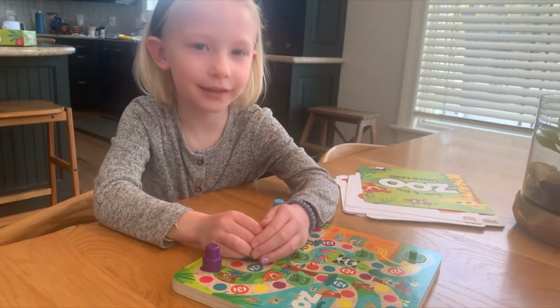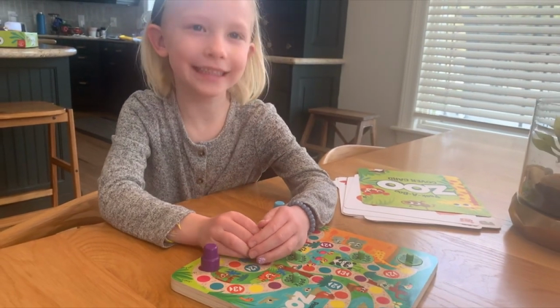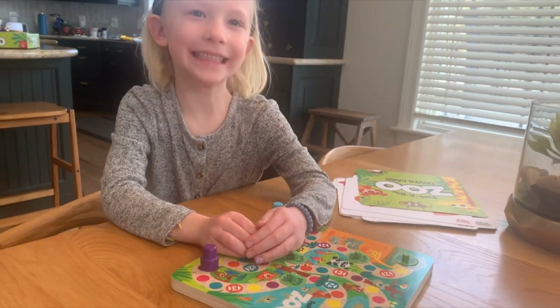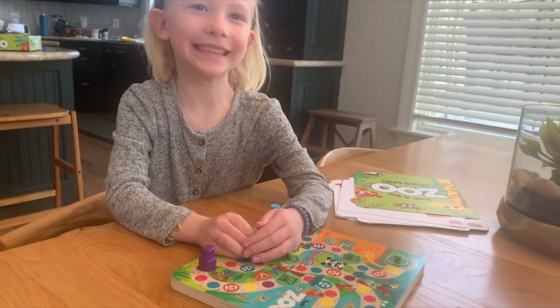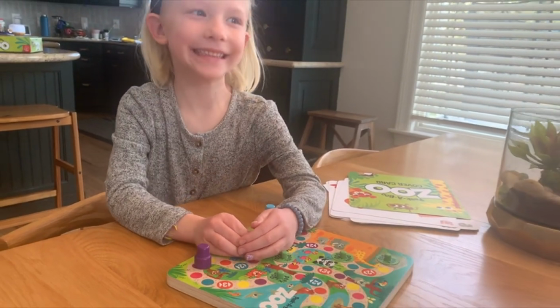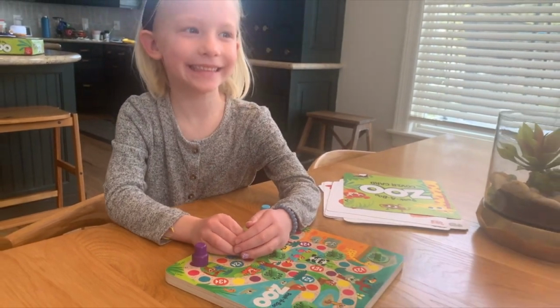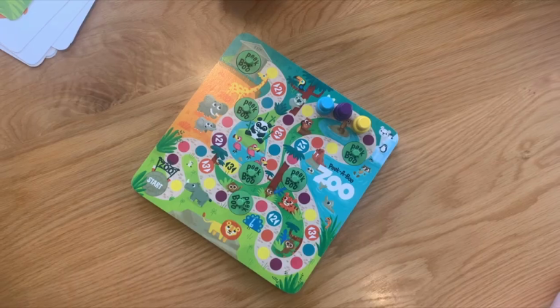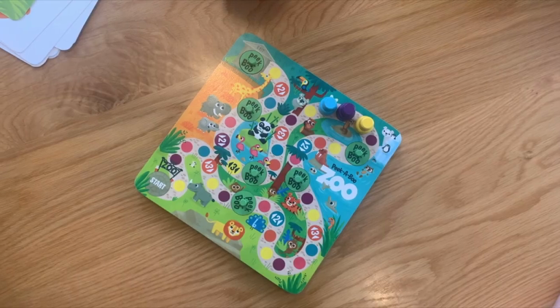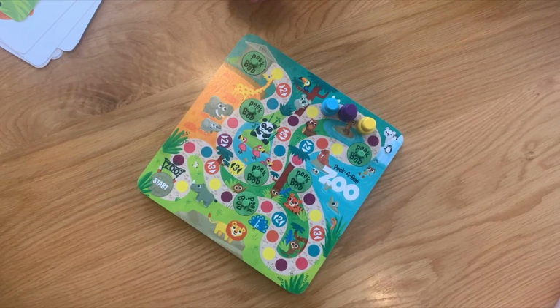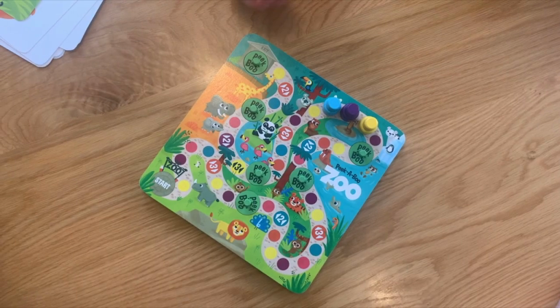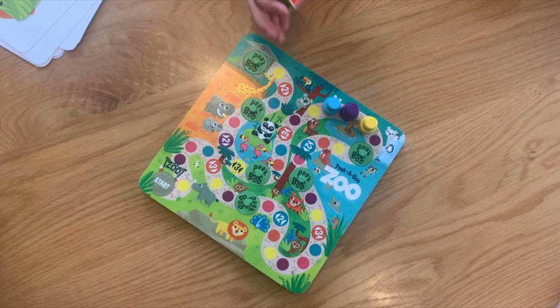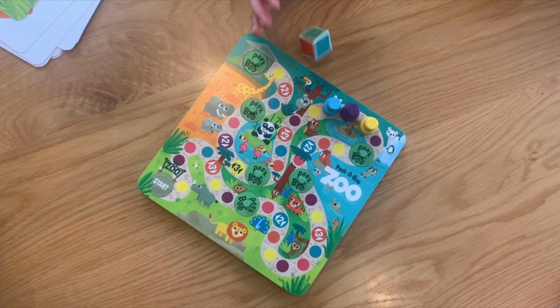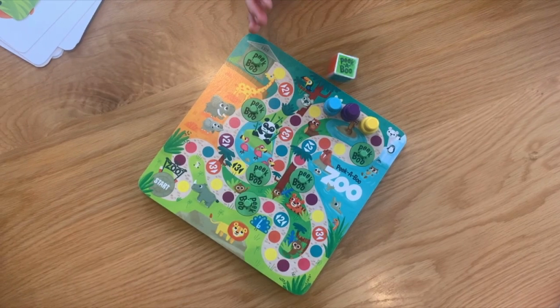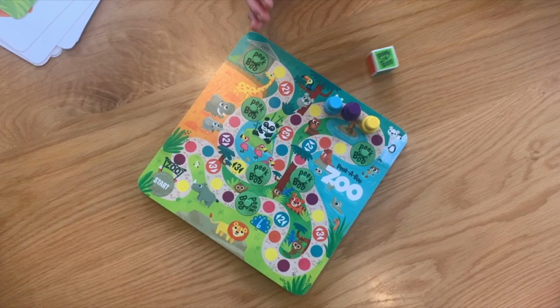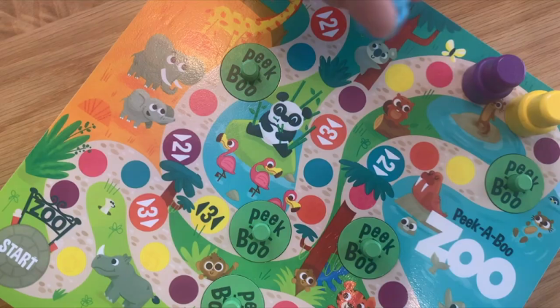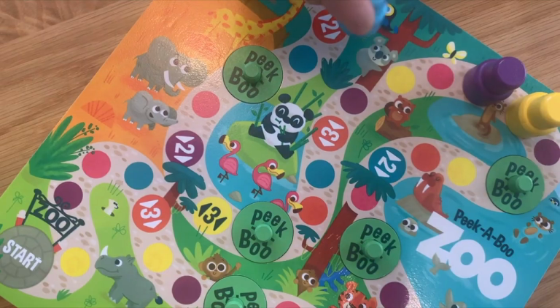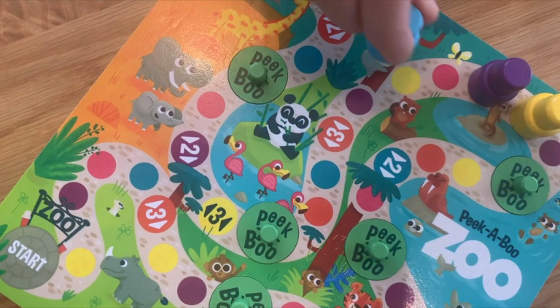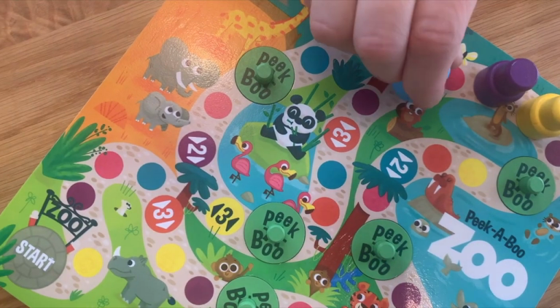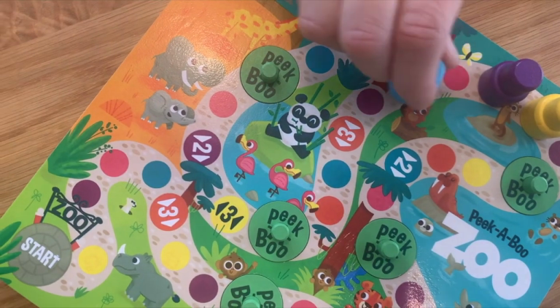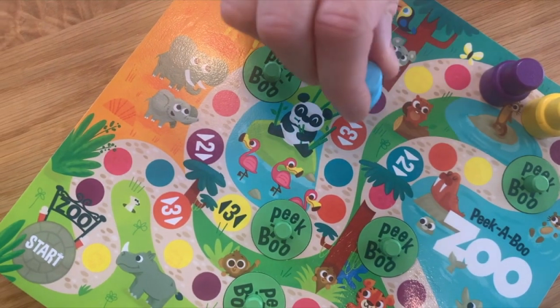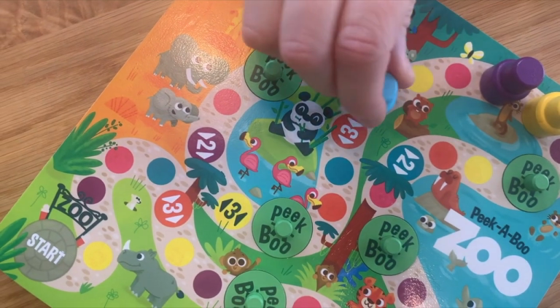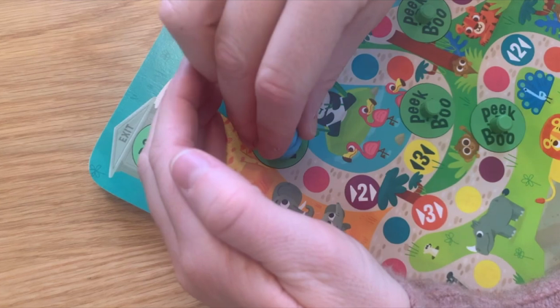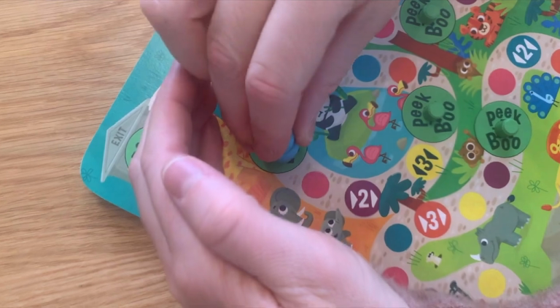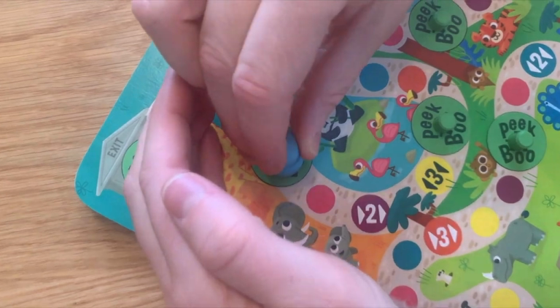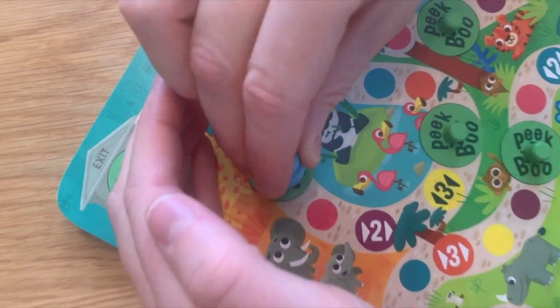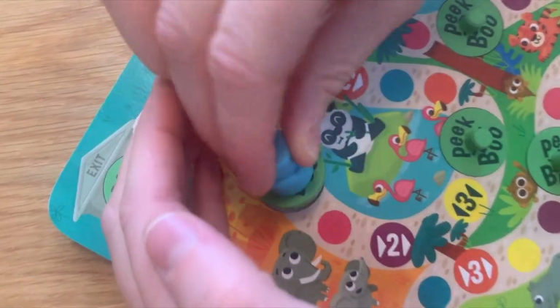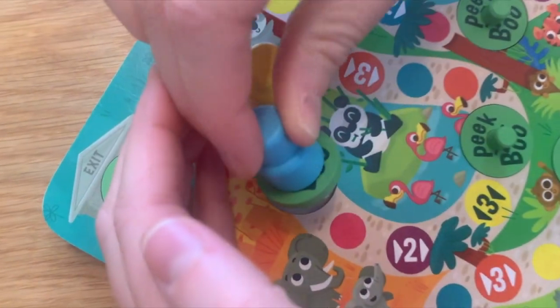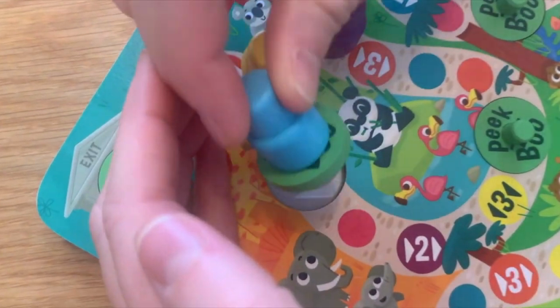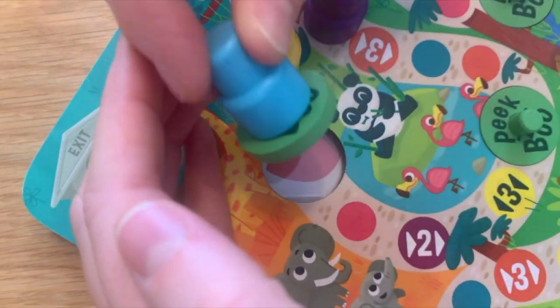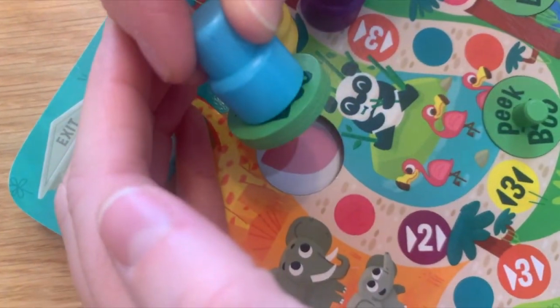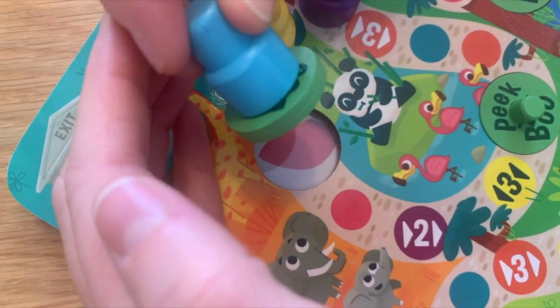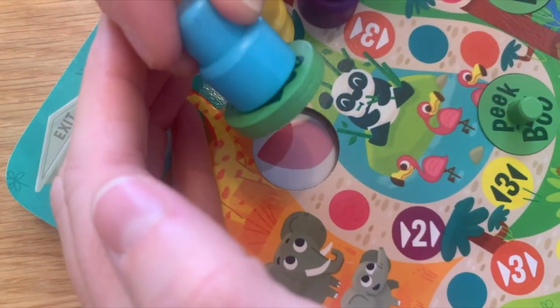Once you have moved to a new colour or peeked at a clue, your turn ends. Keep rolling, moving, and peeking as you travel along the board.